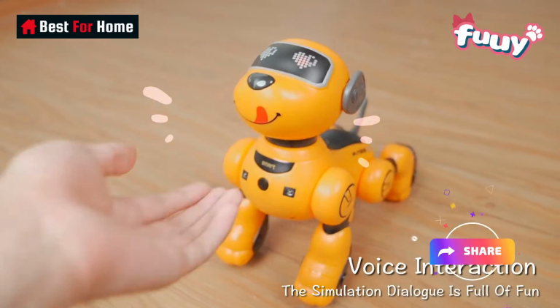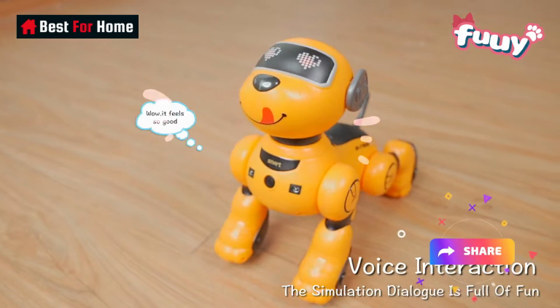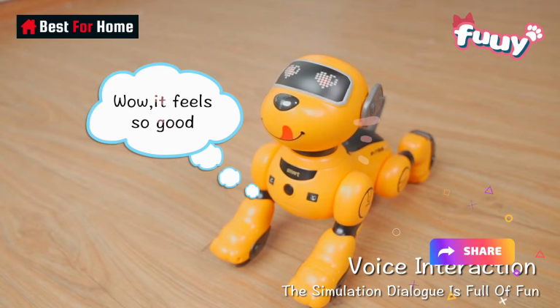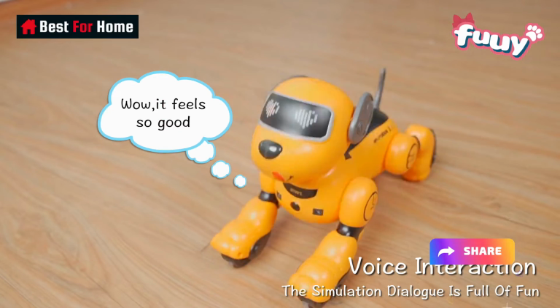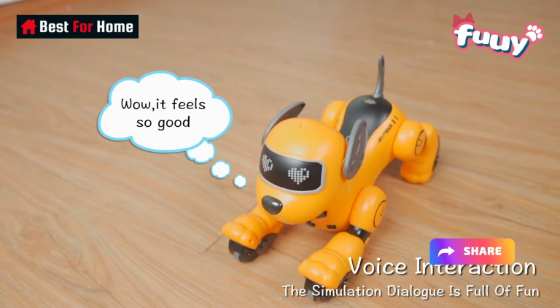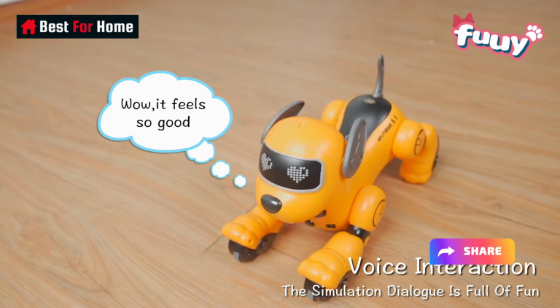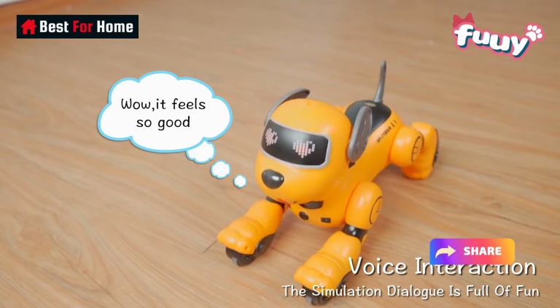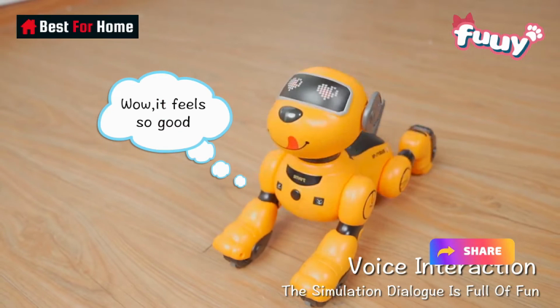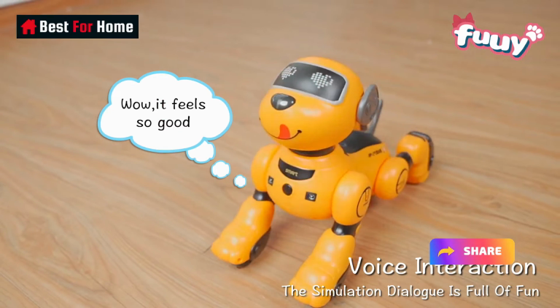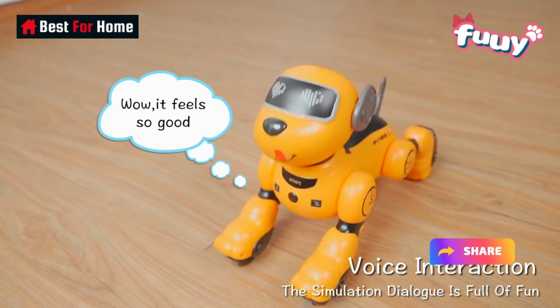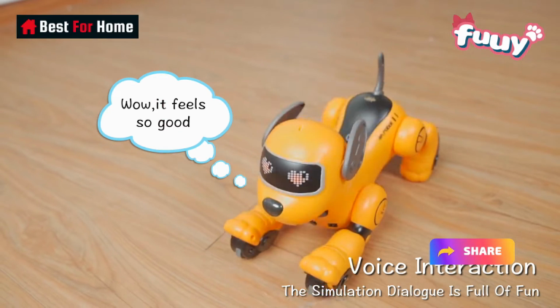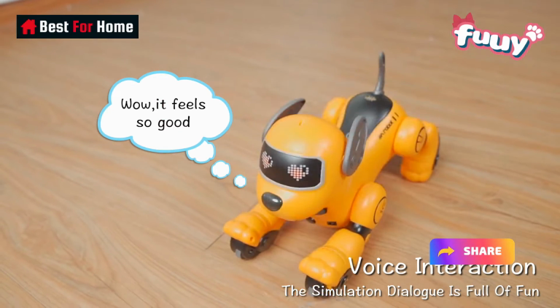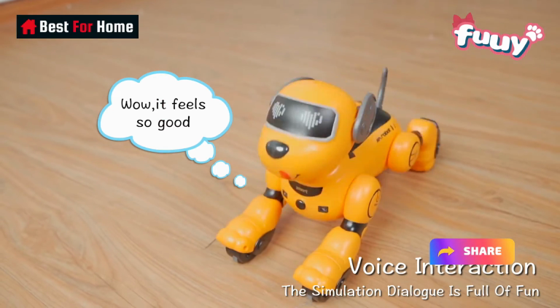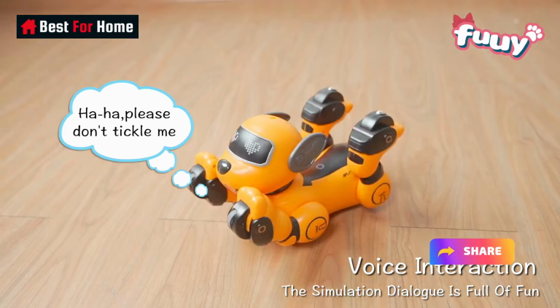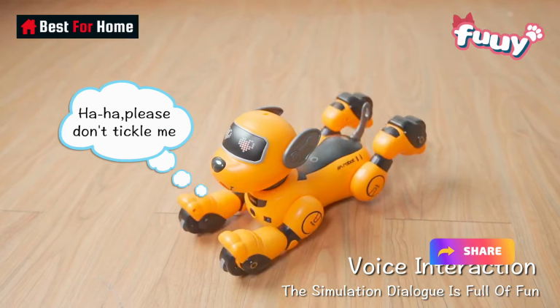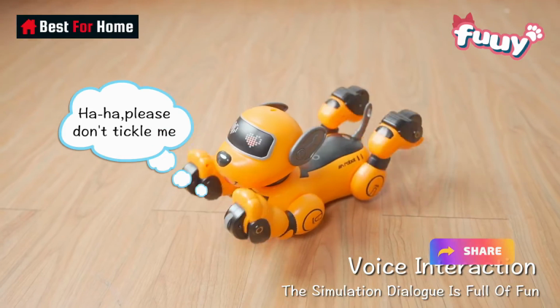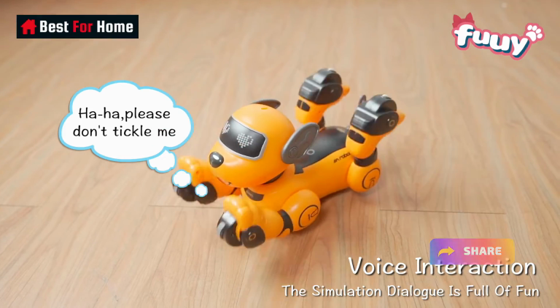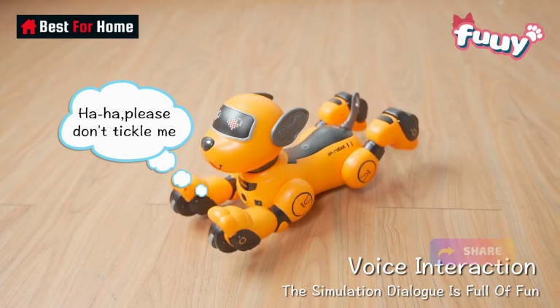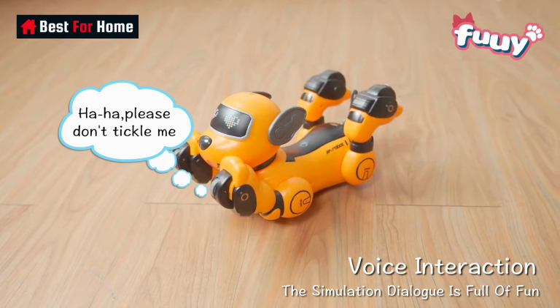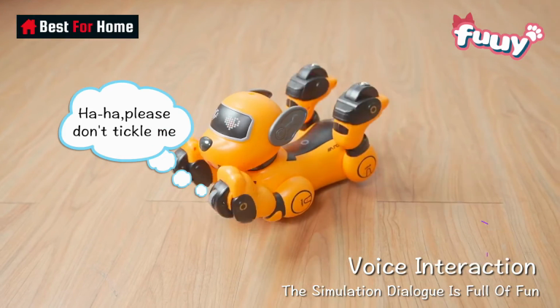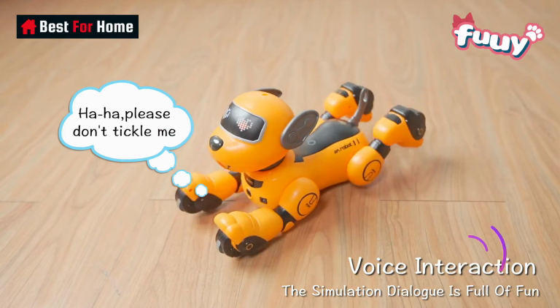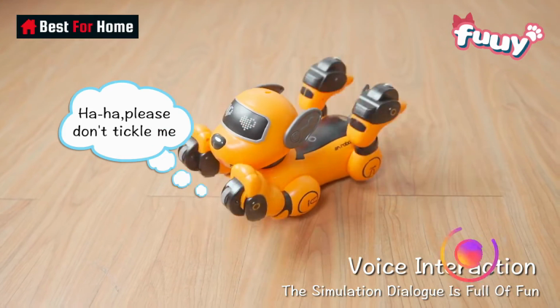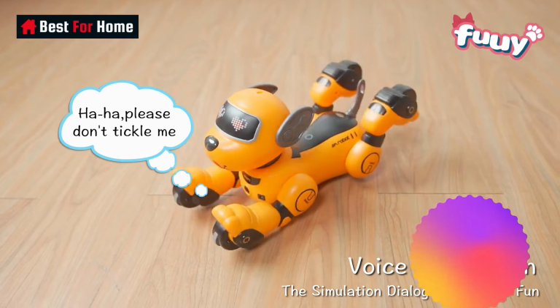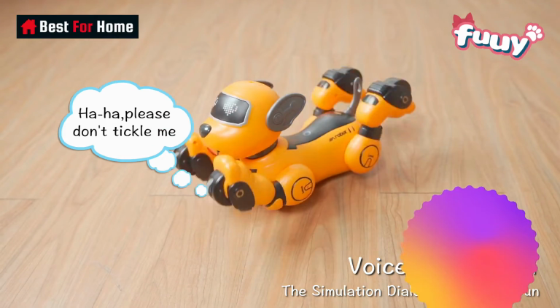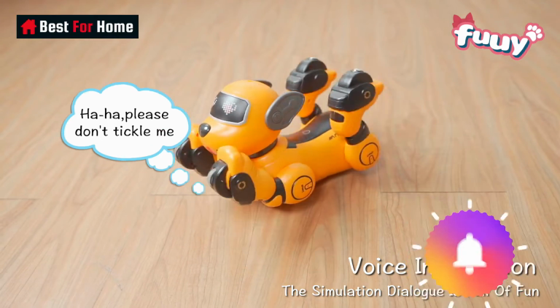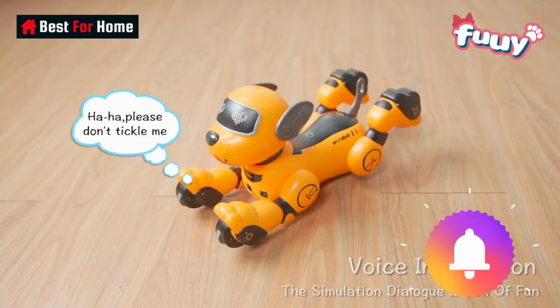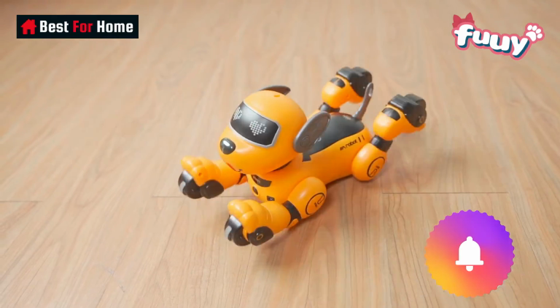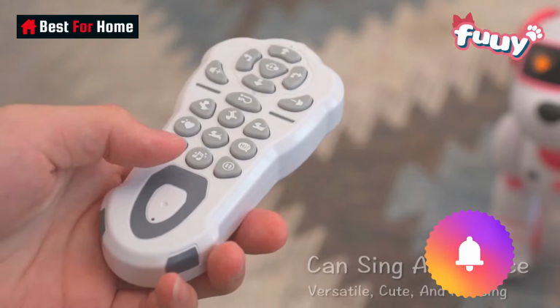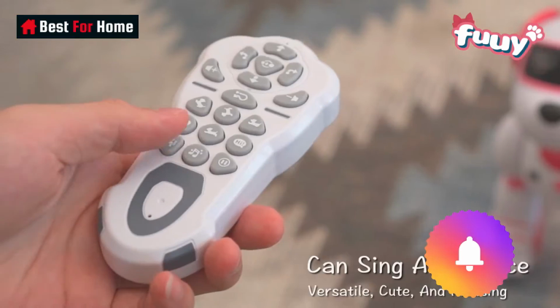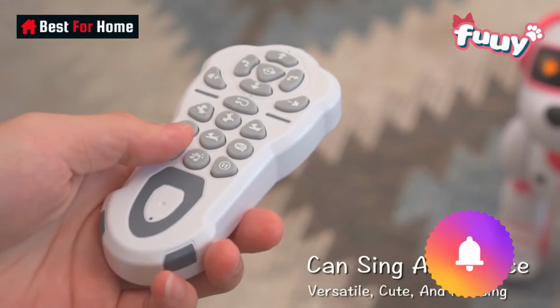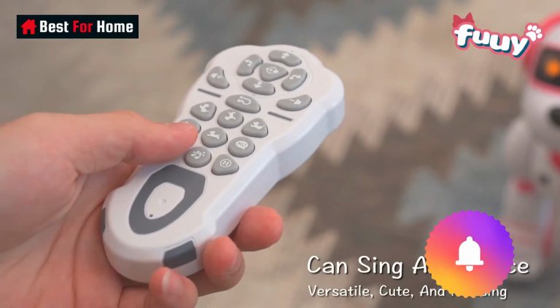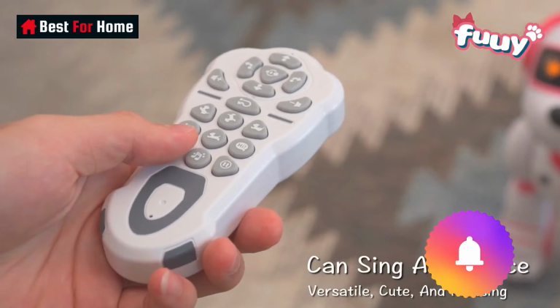Join our growing community of enthusiasts, and let's embark on this incredible journey together.